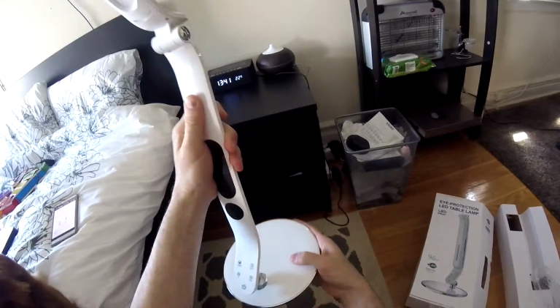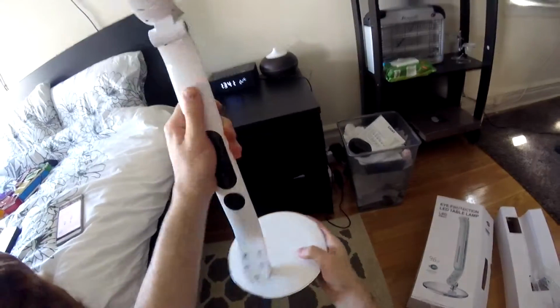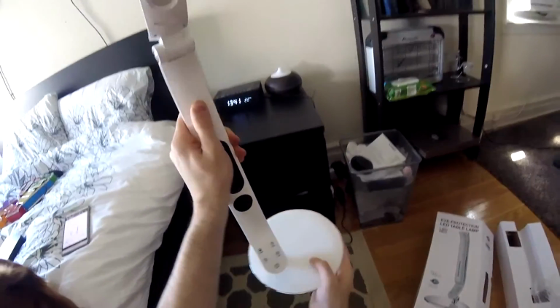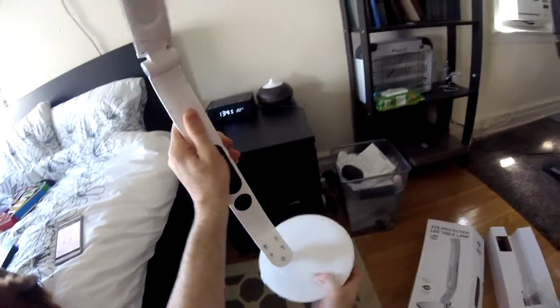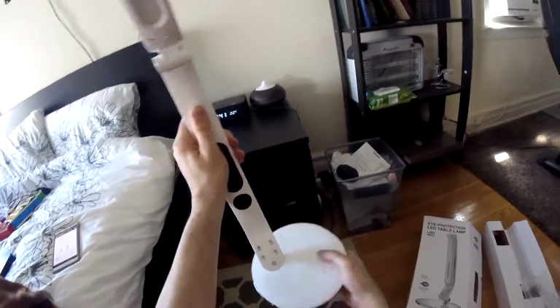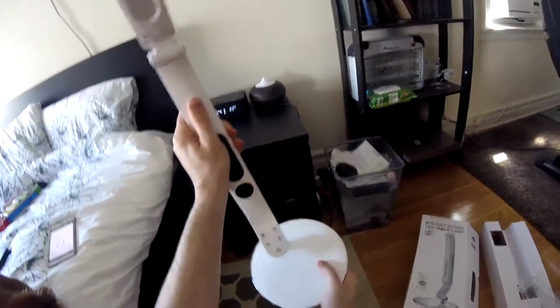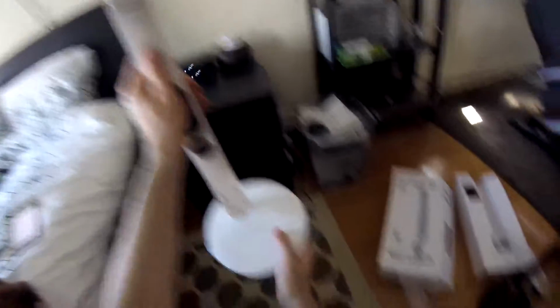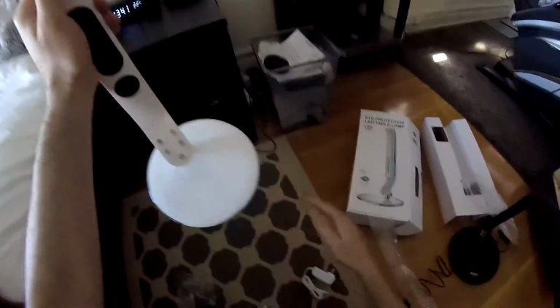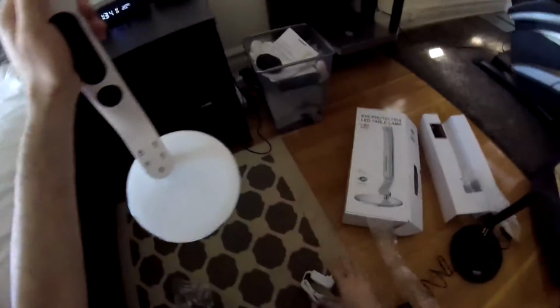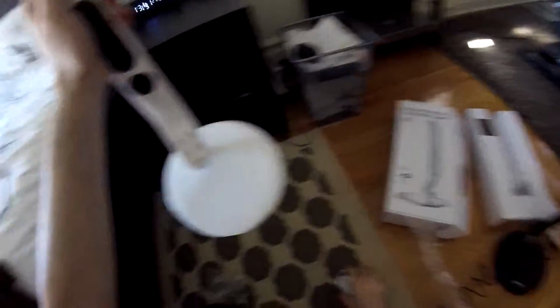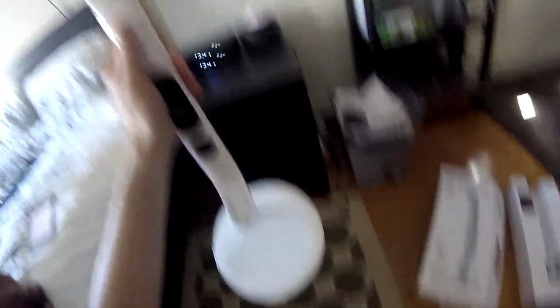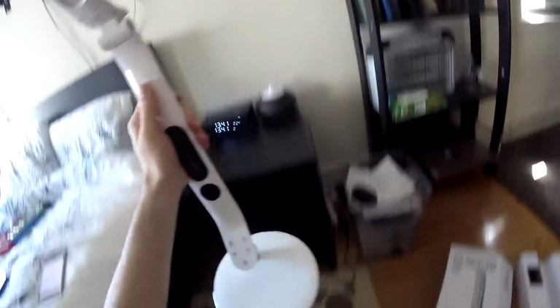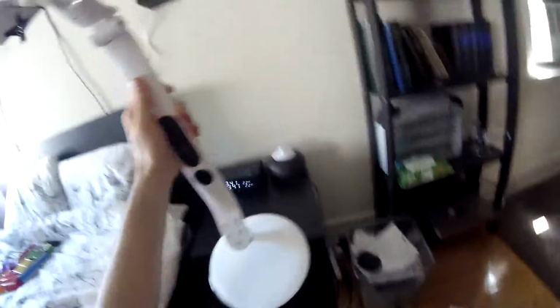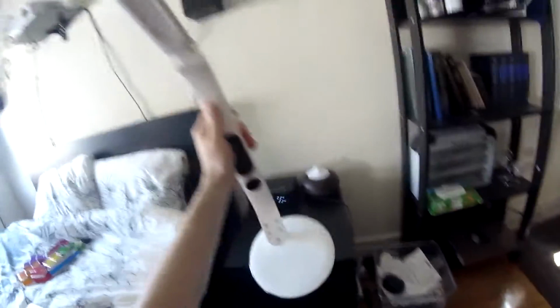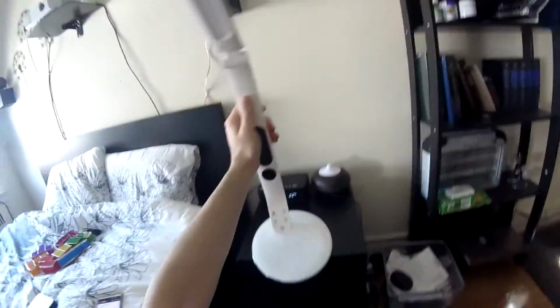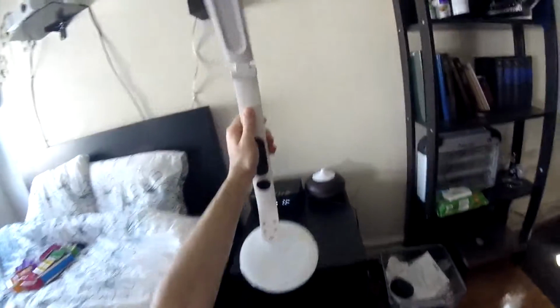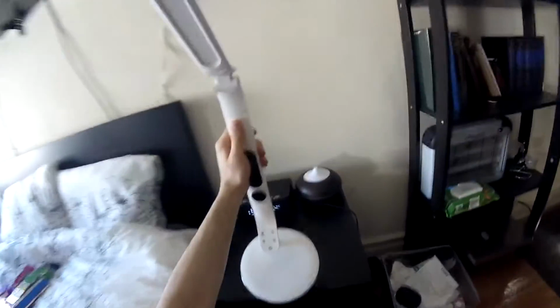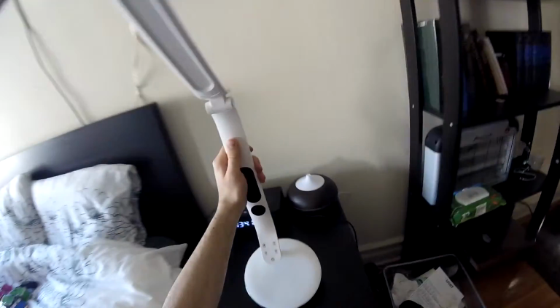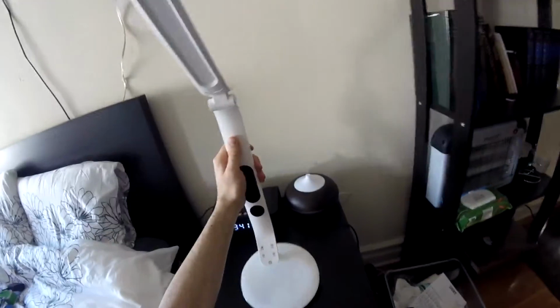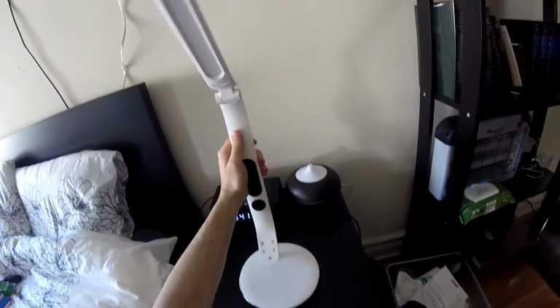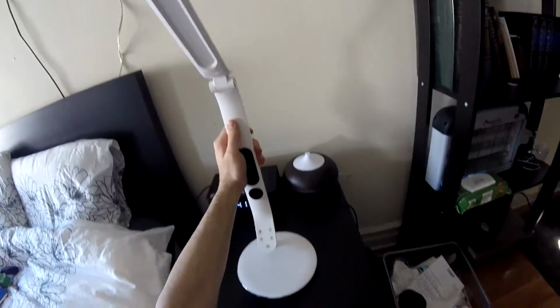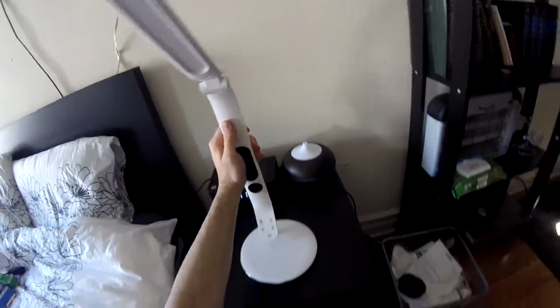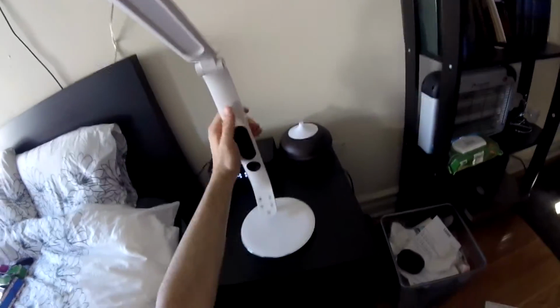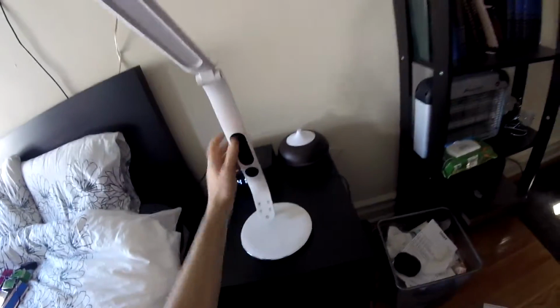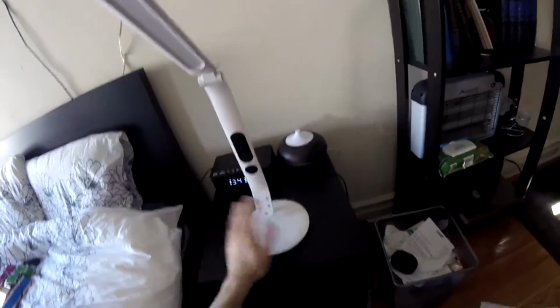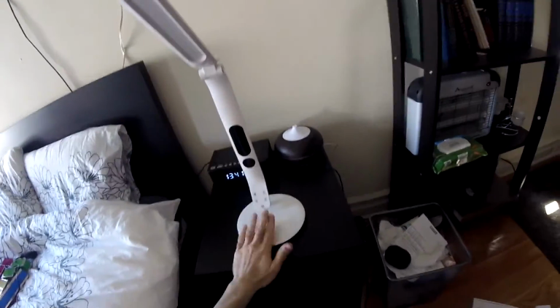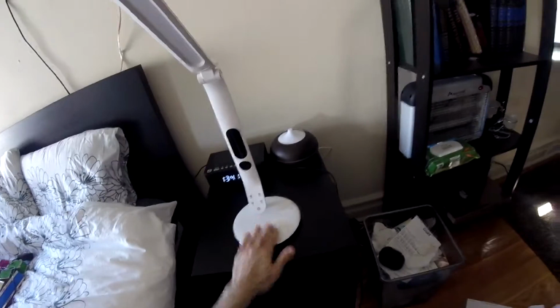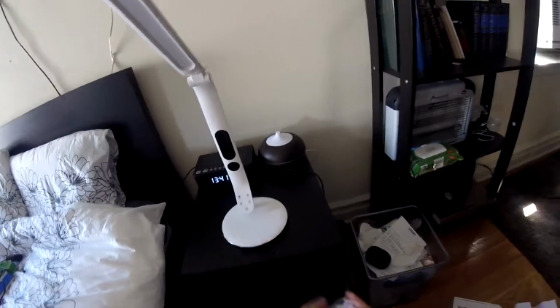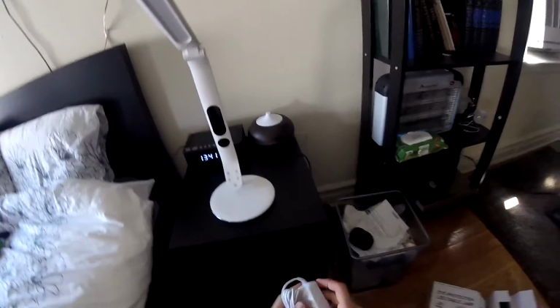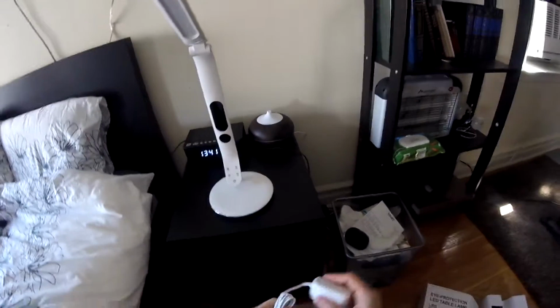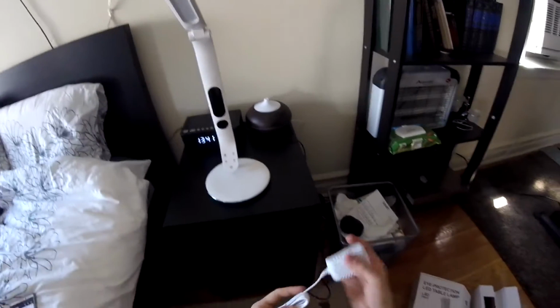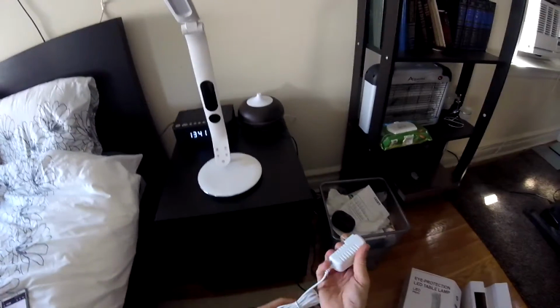So this is the lamp itself. It's not that heavy, but it's strong and sturdy enough.